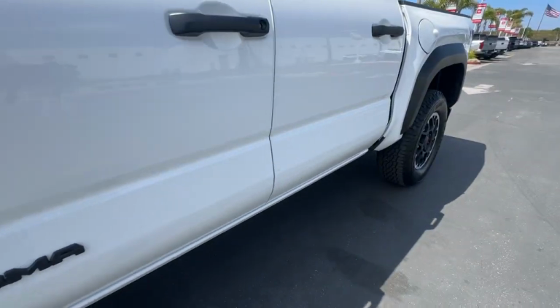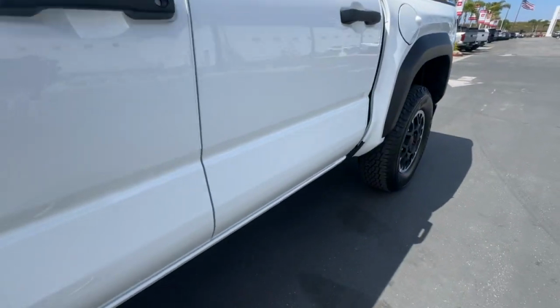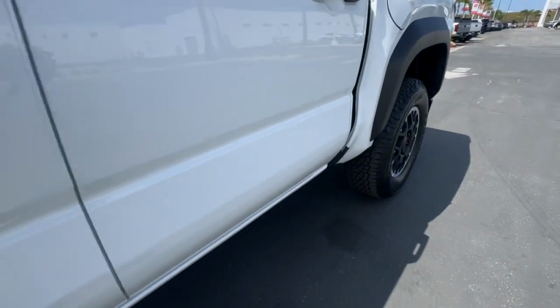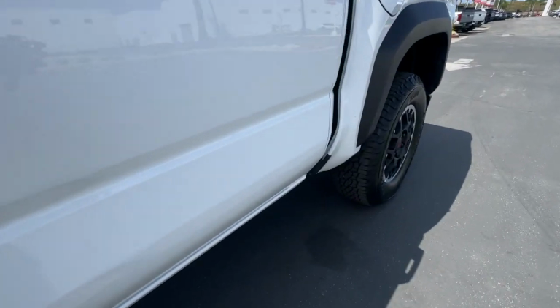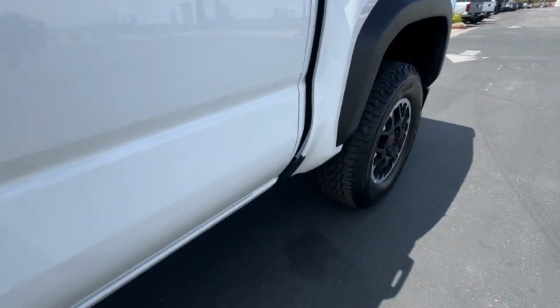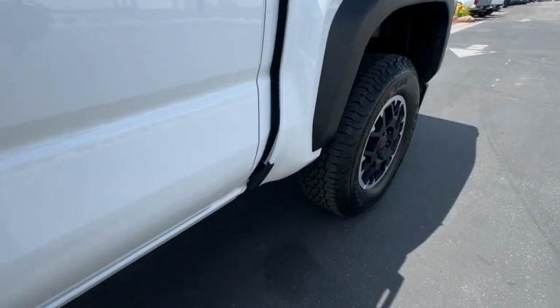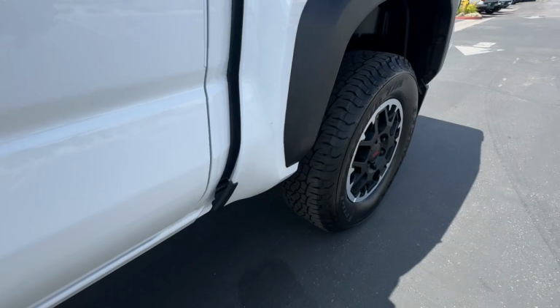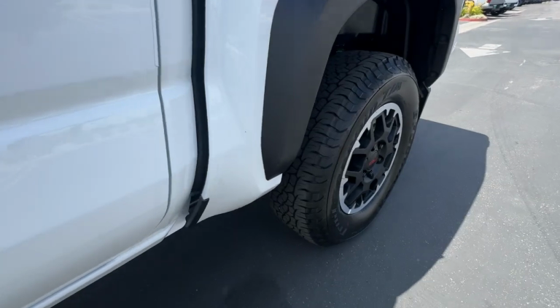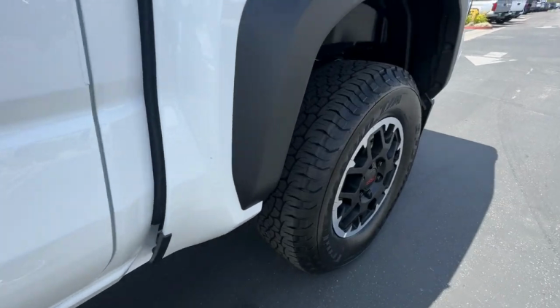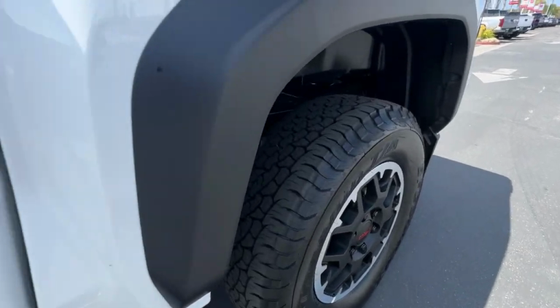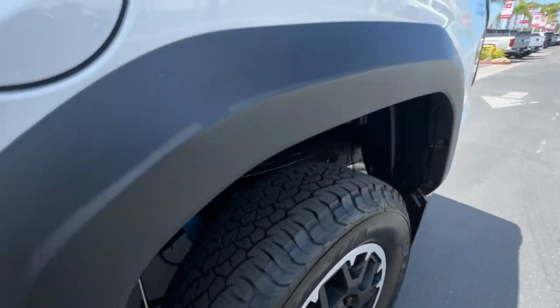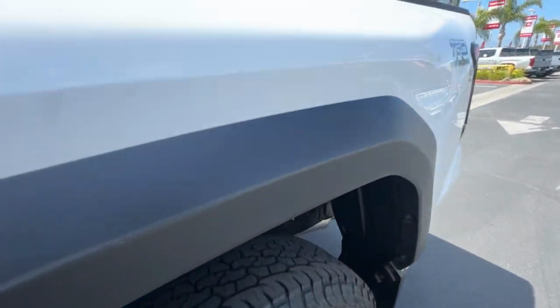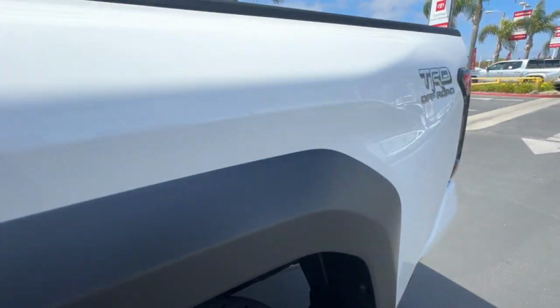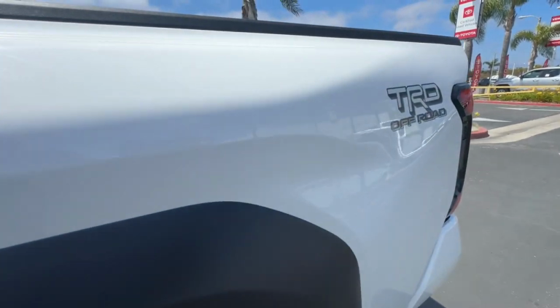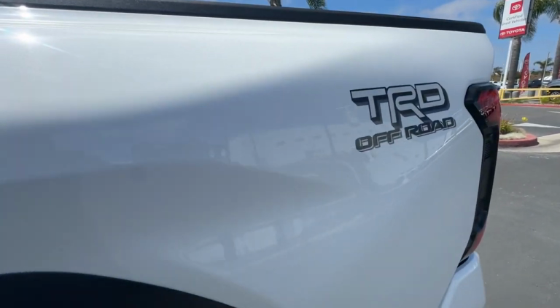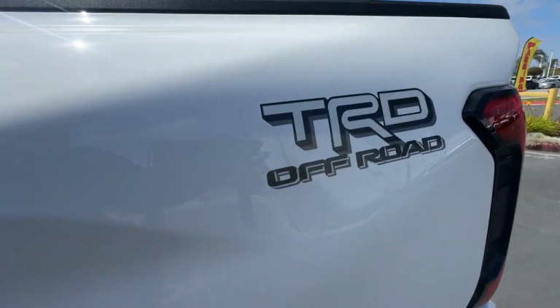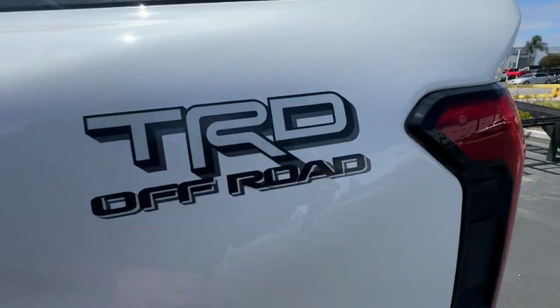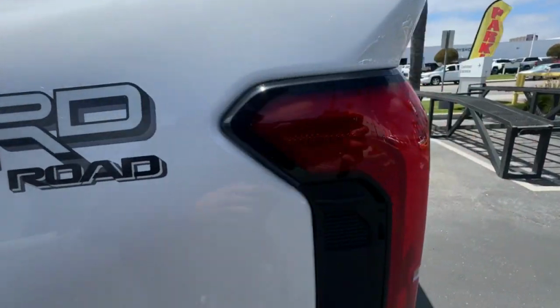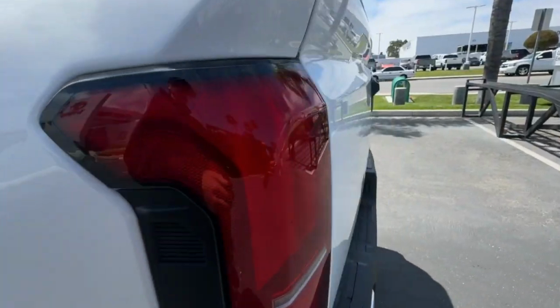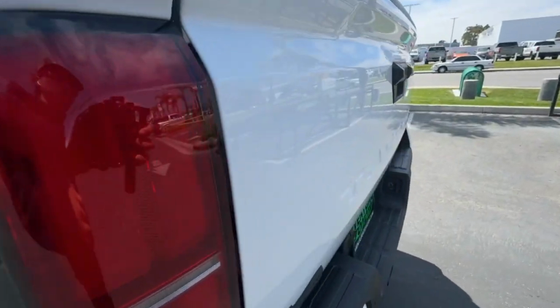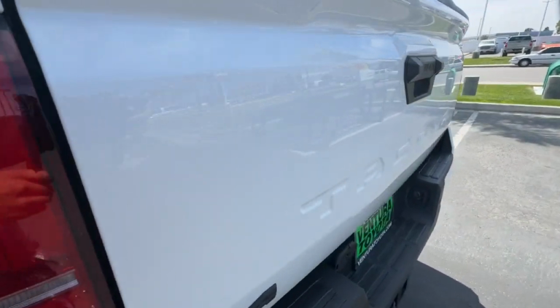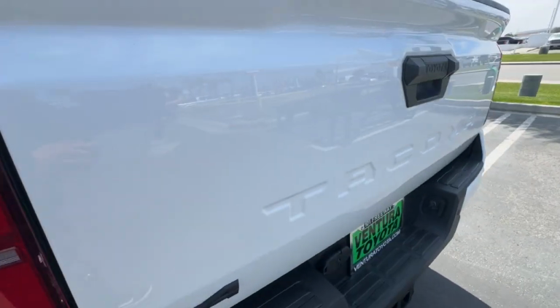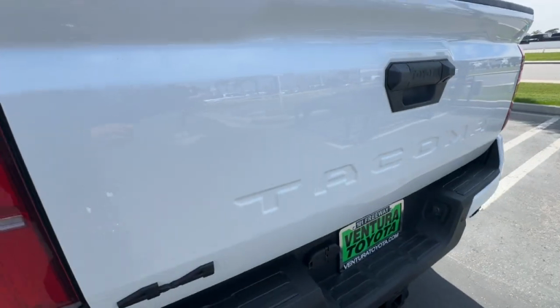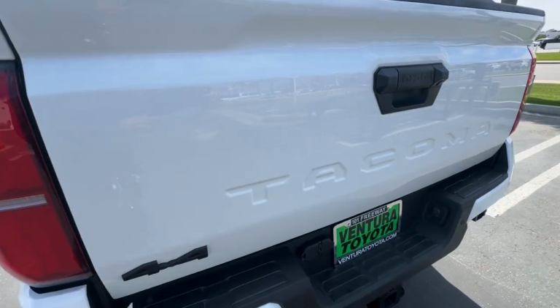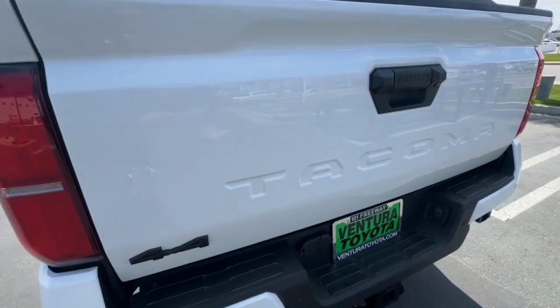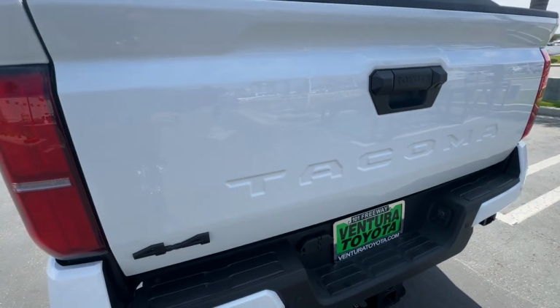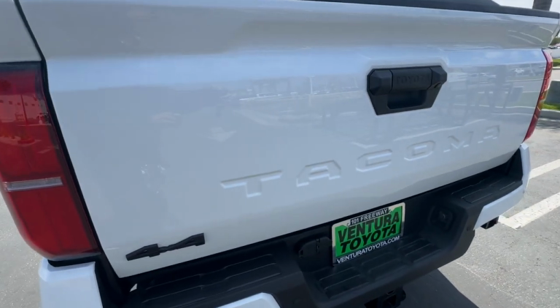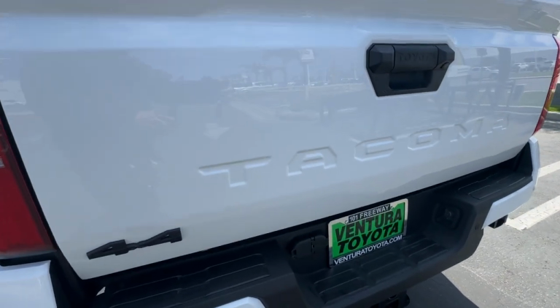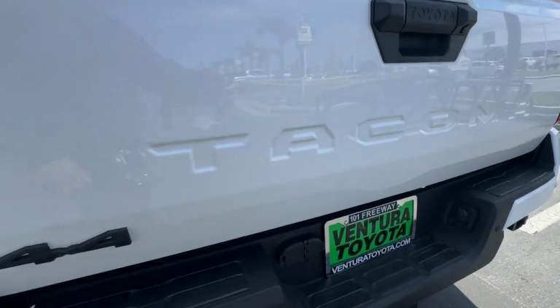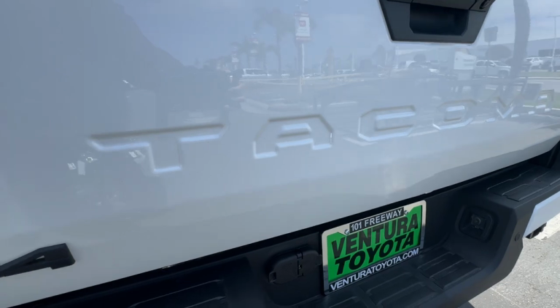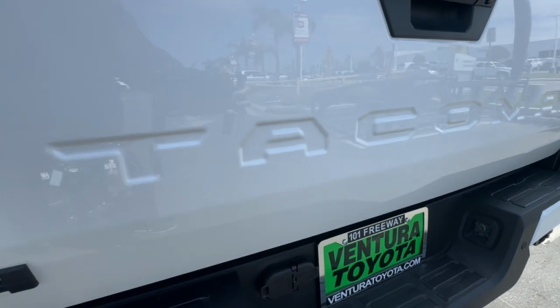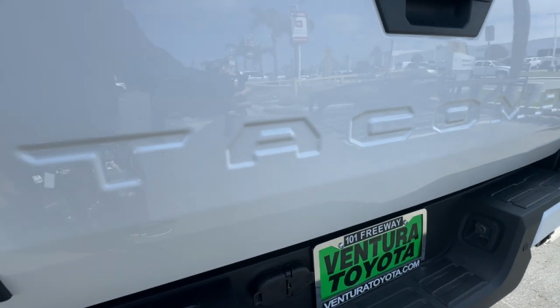You need practical, but you want fun. Don't miss out. Get the best of both worlds when you get into this super versatile Tacoma.